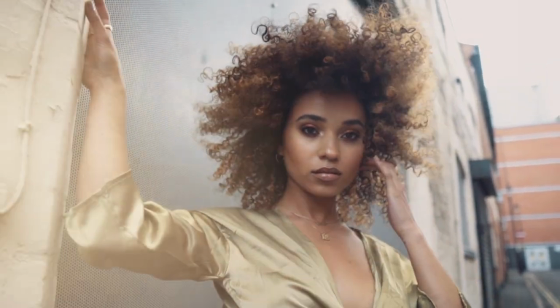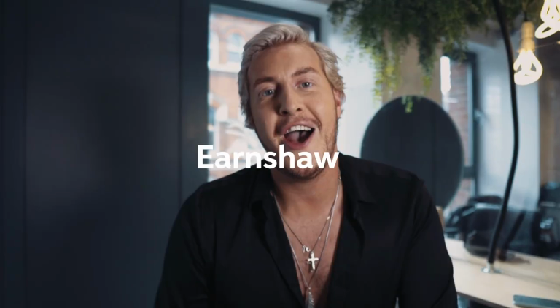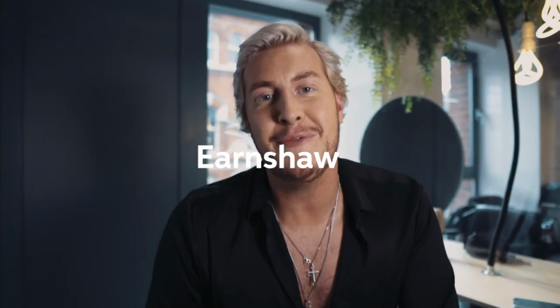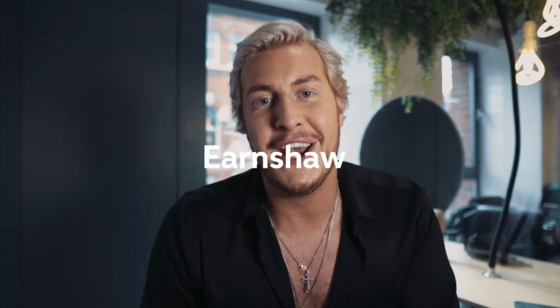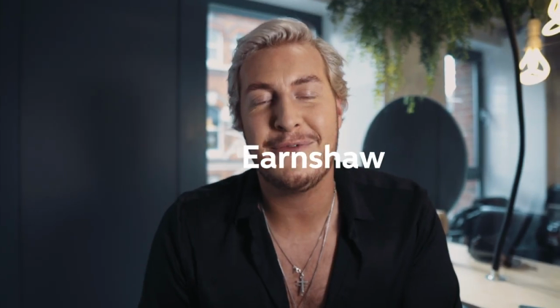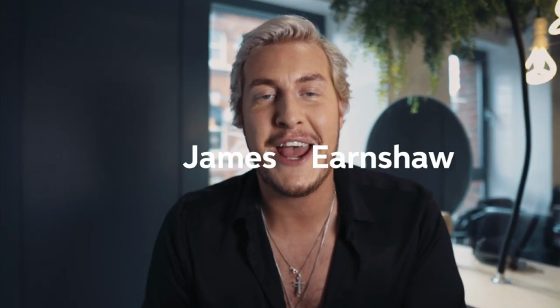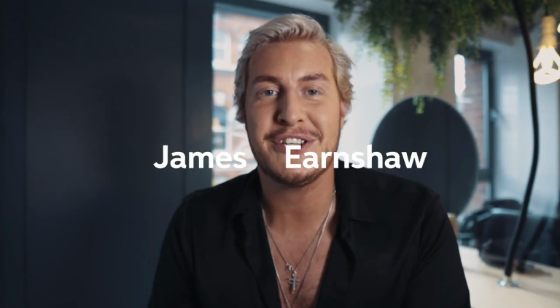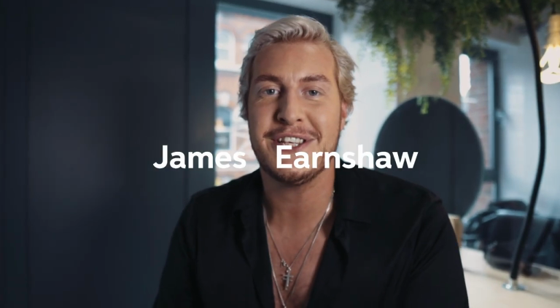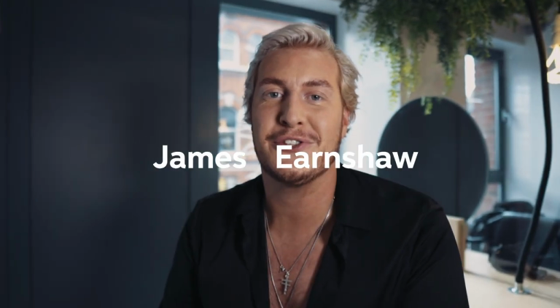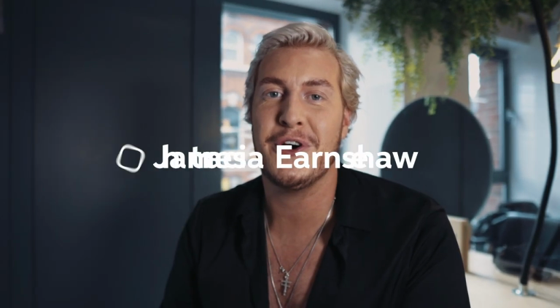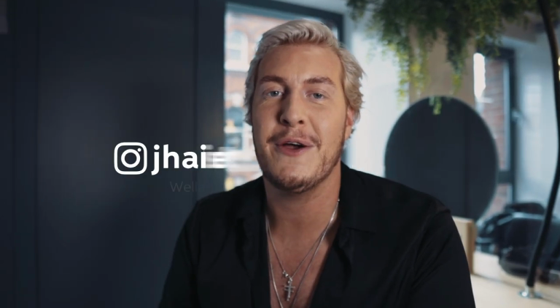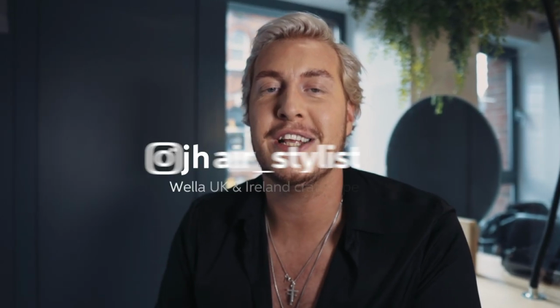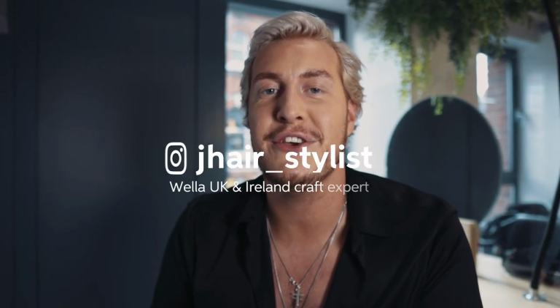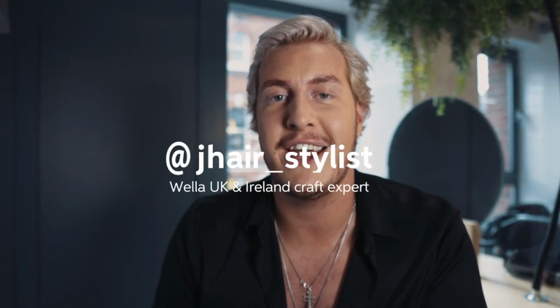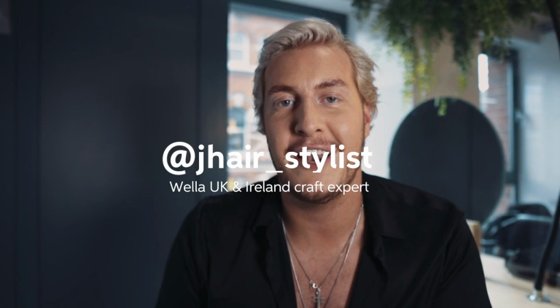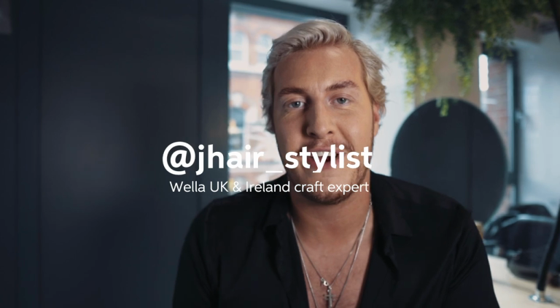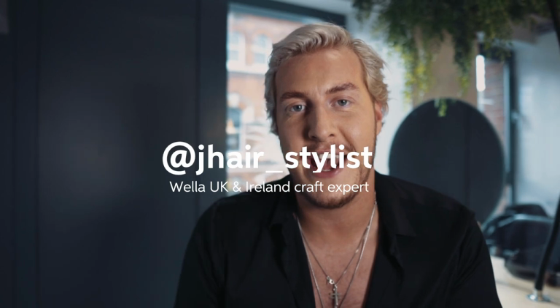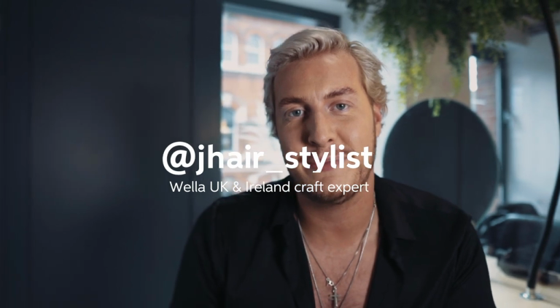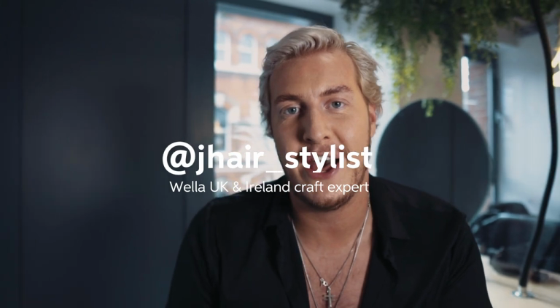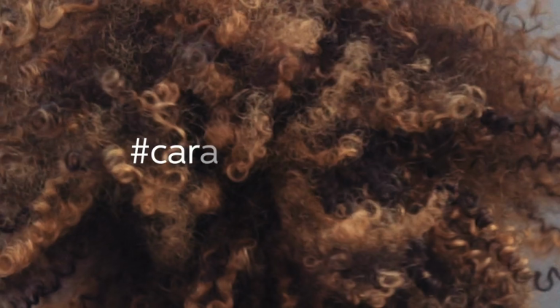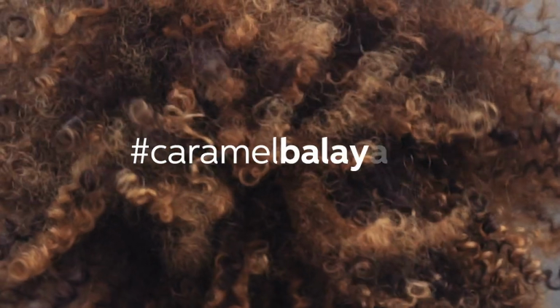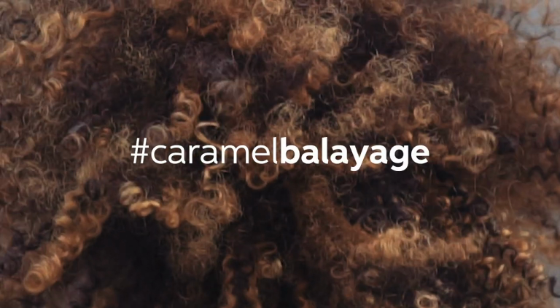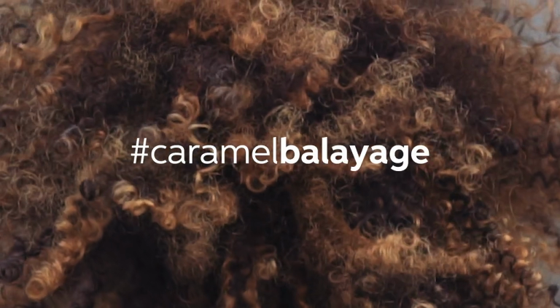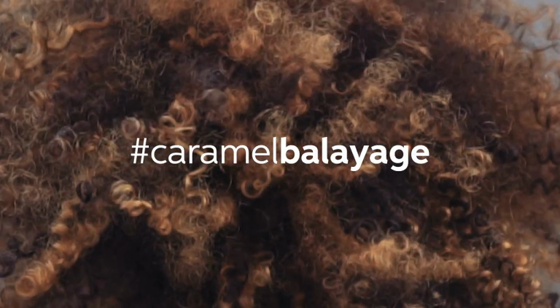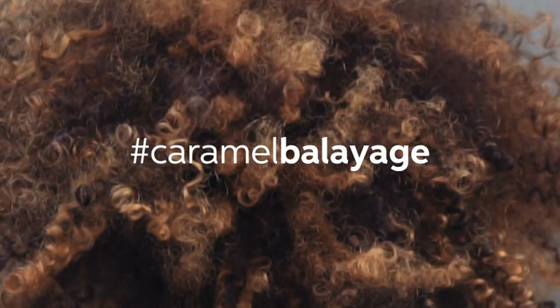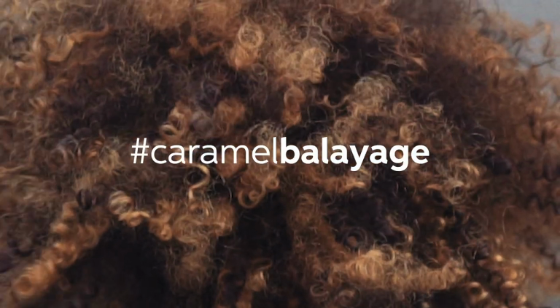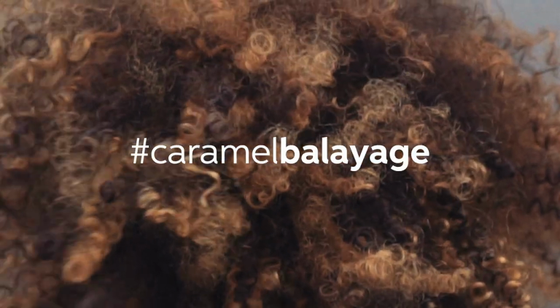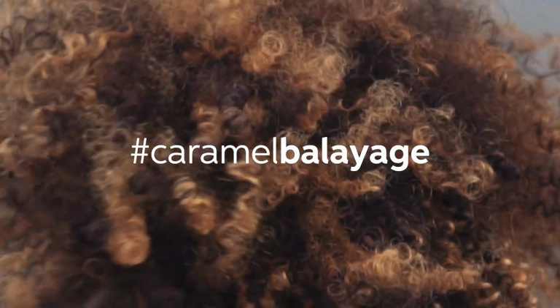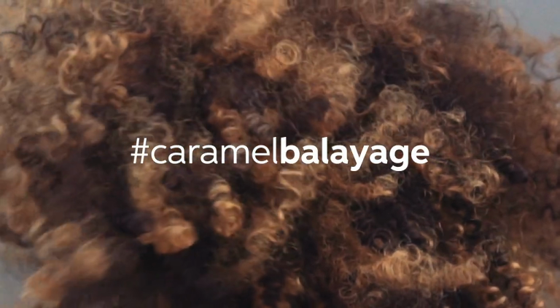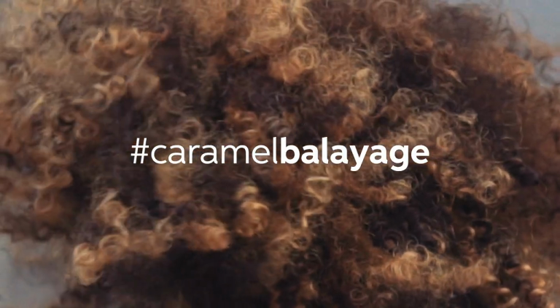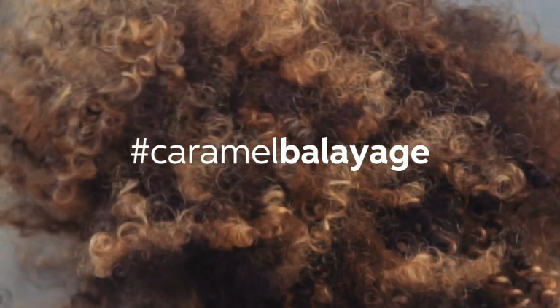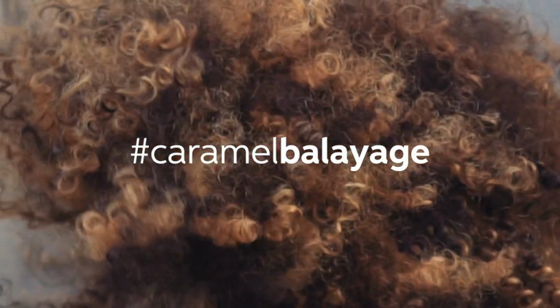Hi everybody, my name is James Earnshaw. I'm Wella's UK lab and craft expert, and this is how to create a caramel balayage on curly hair.